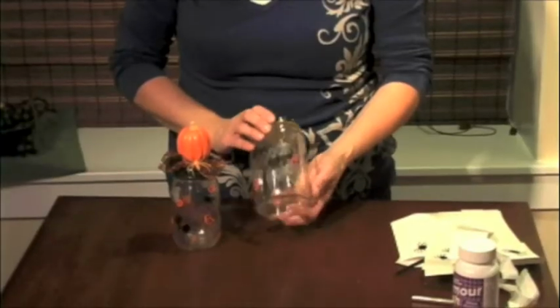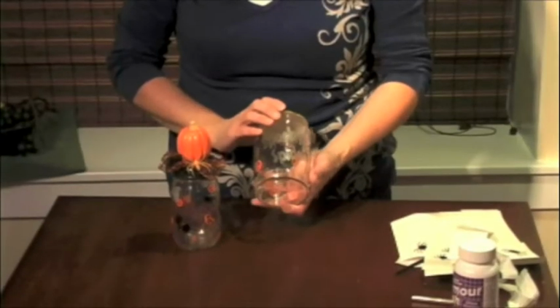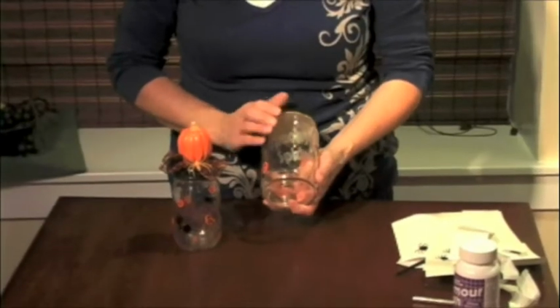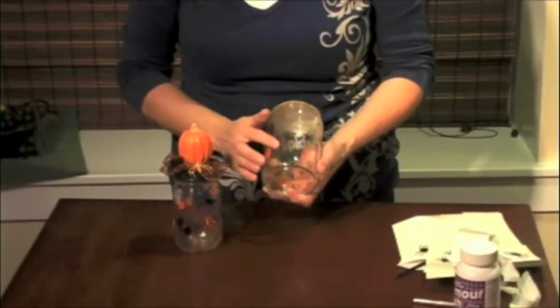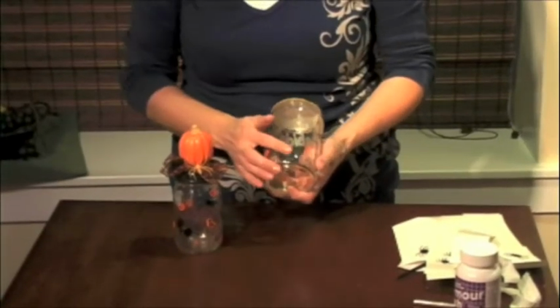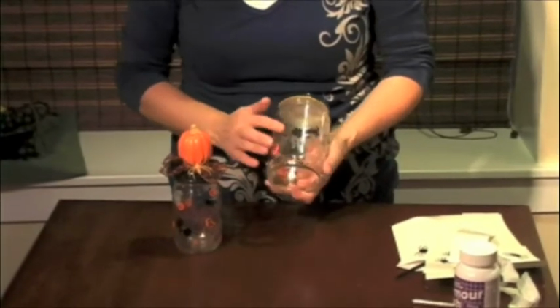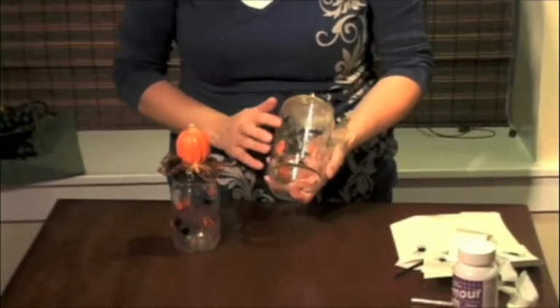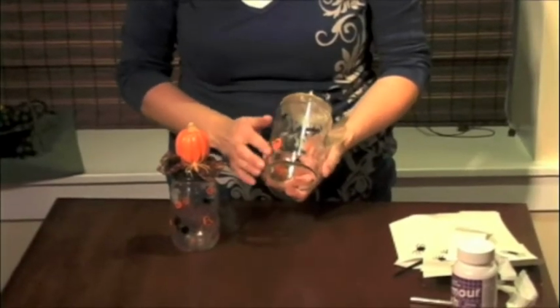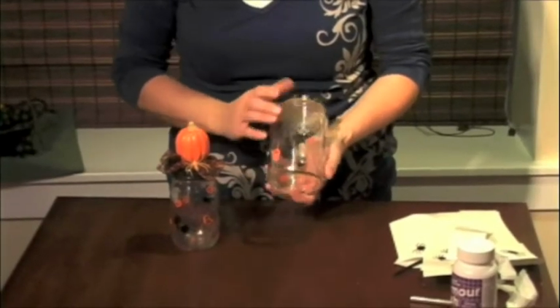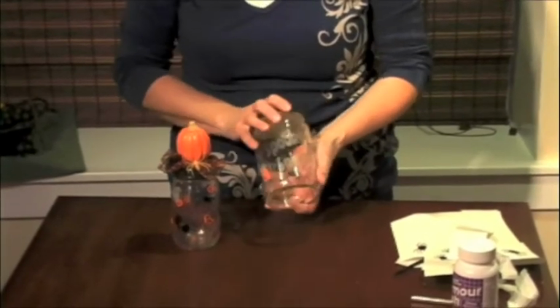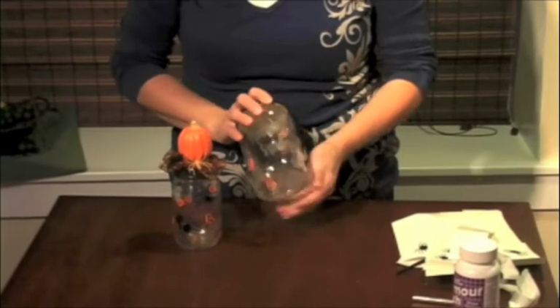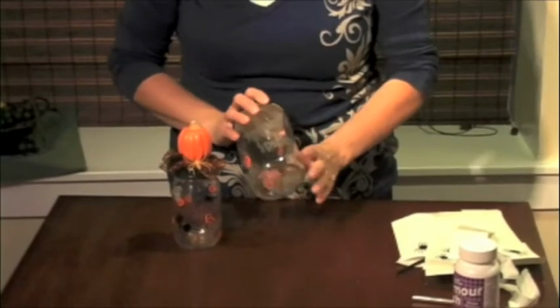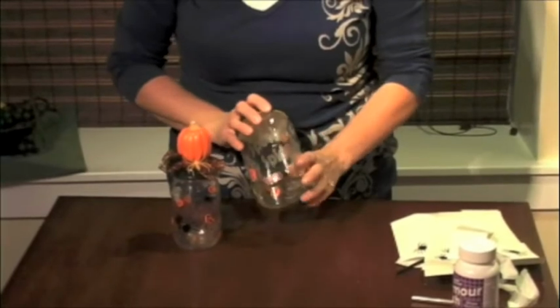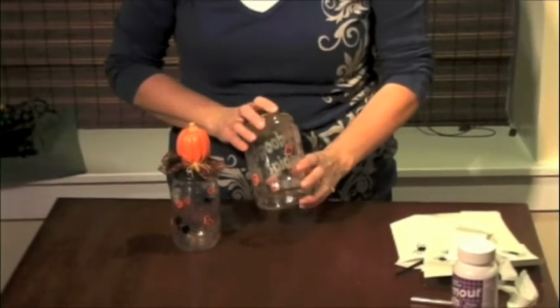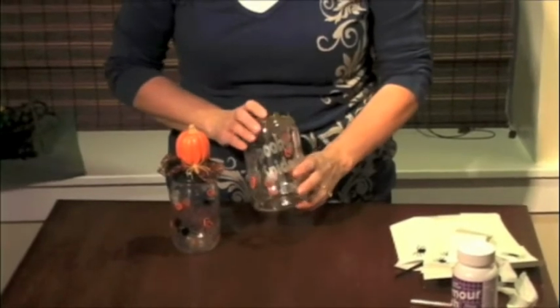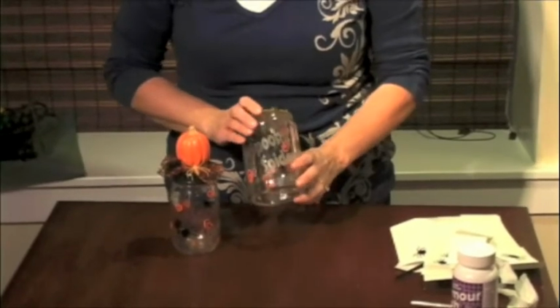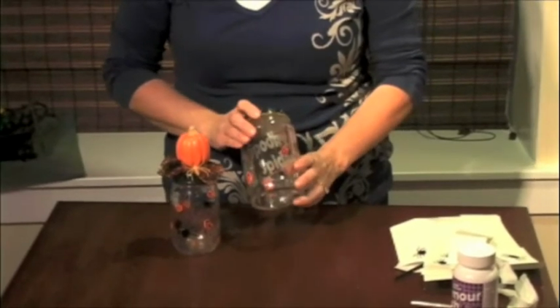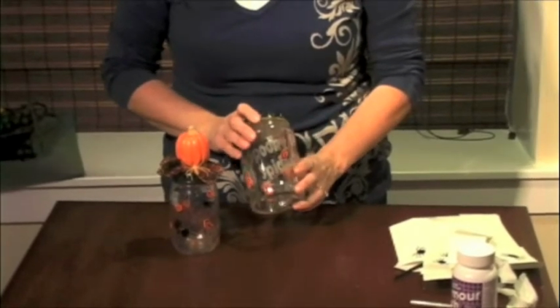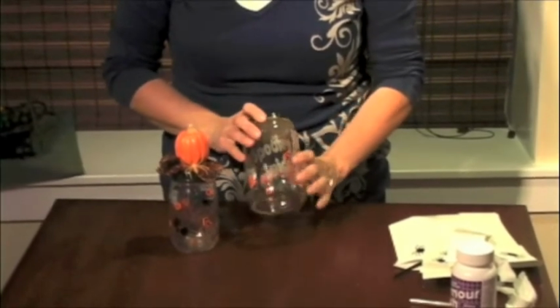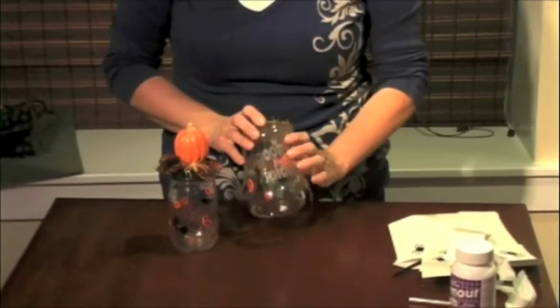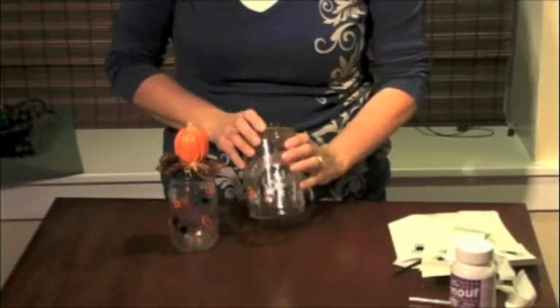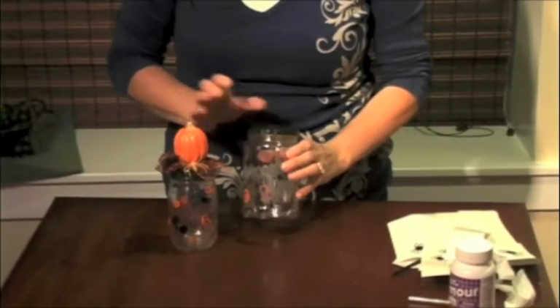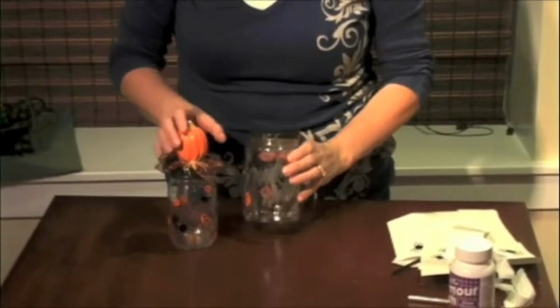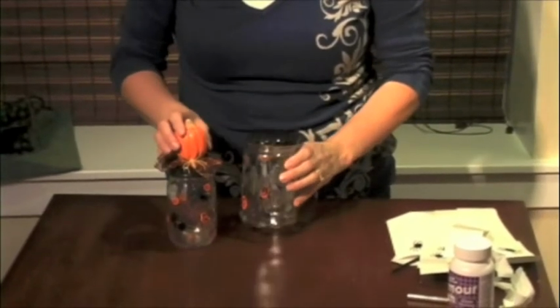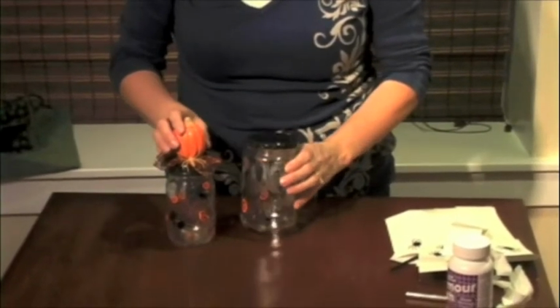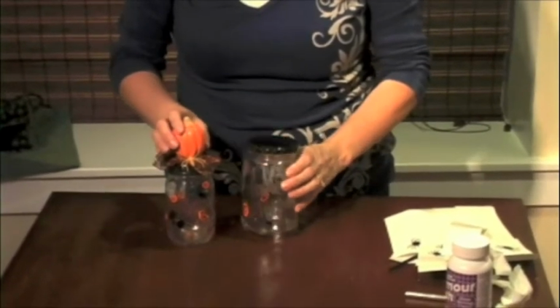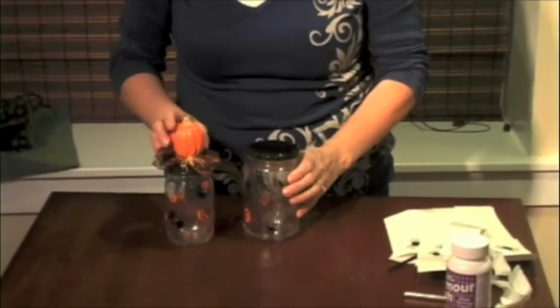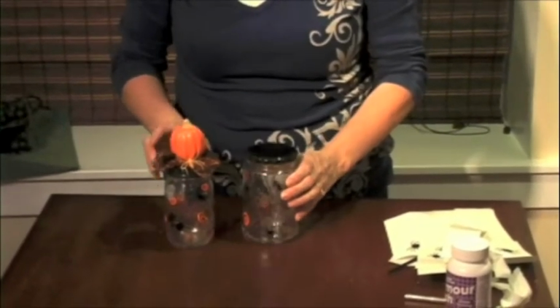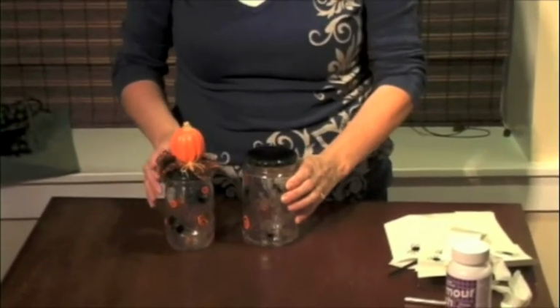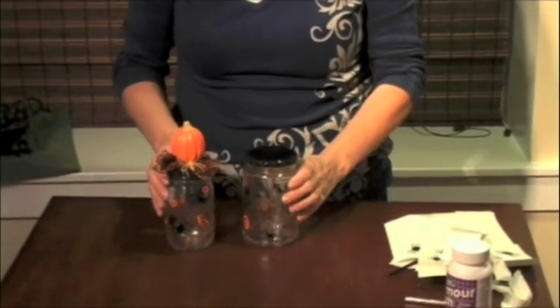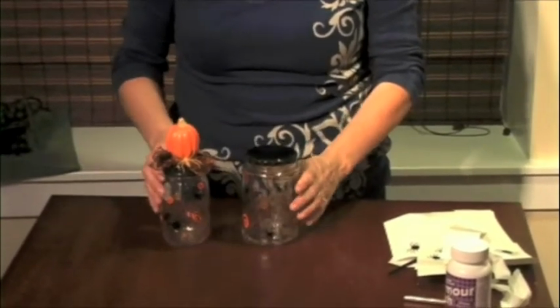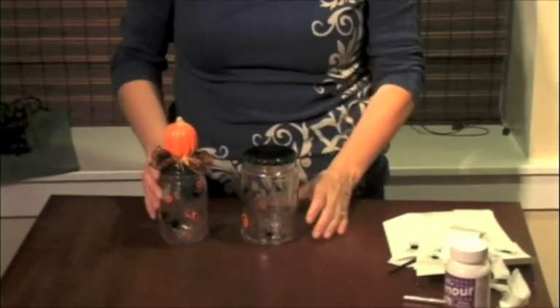Now that you've finished applying your spiders, it's ready for you to decorate — put a pumpkin or ribbon or whatever you'd like on it.